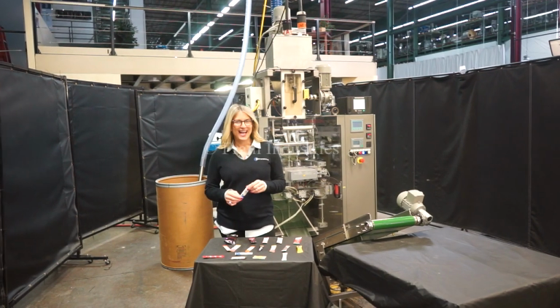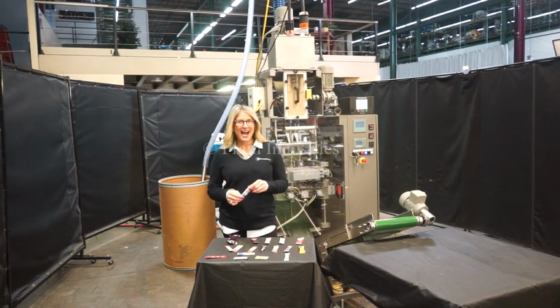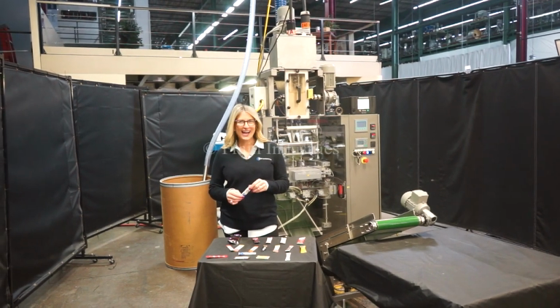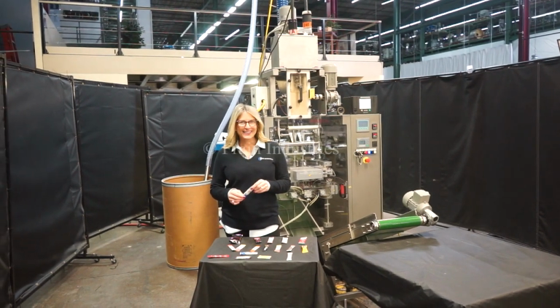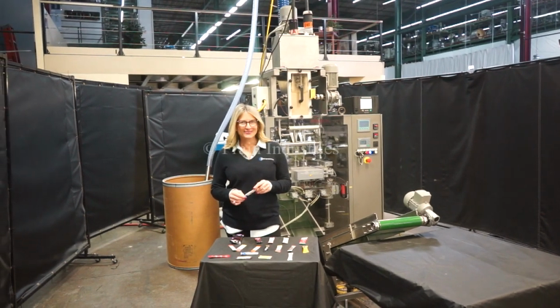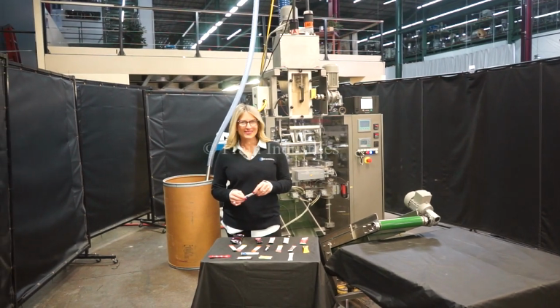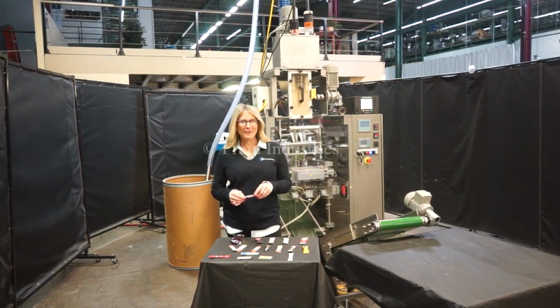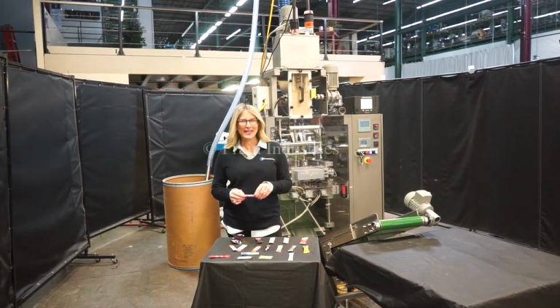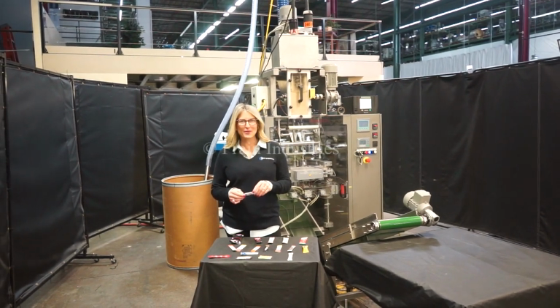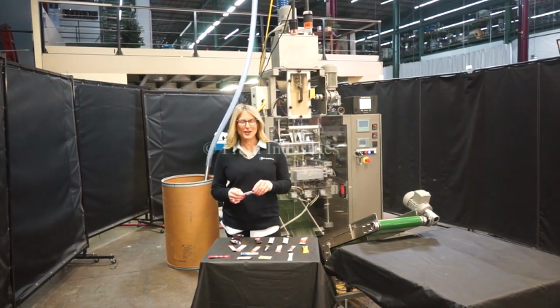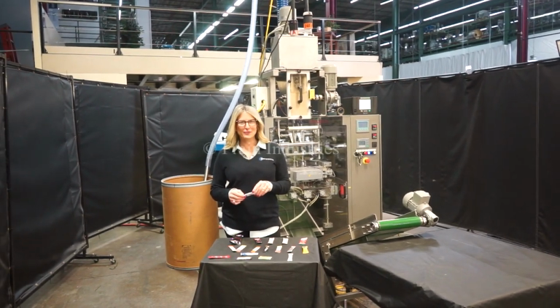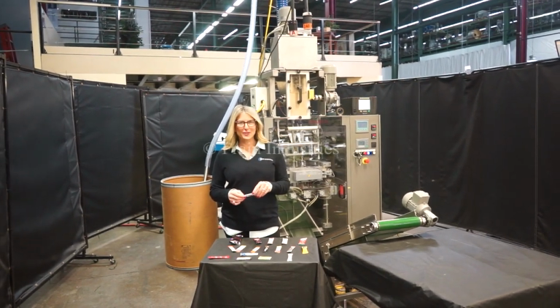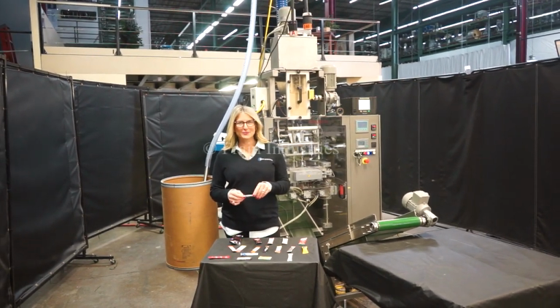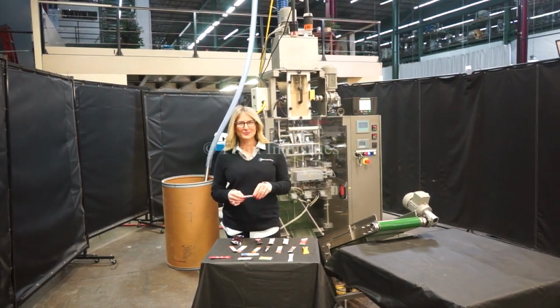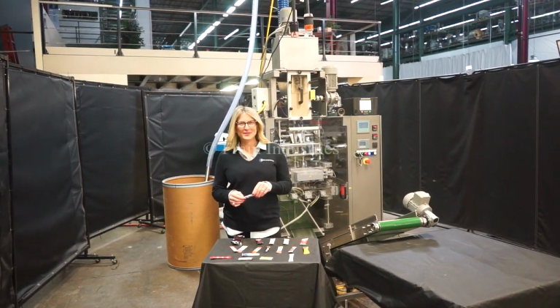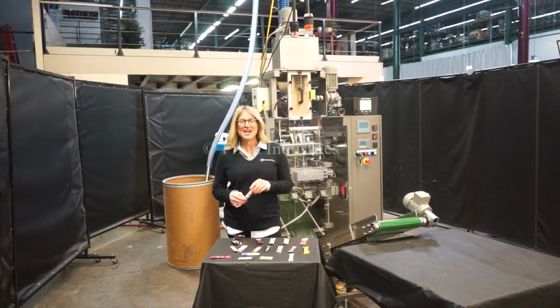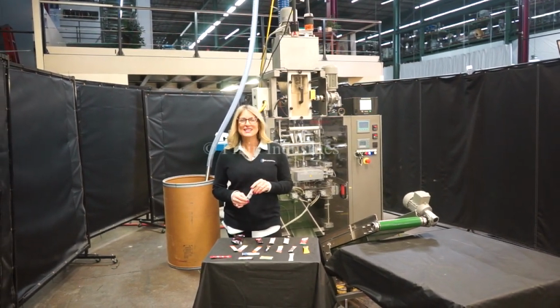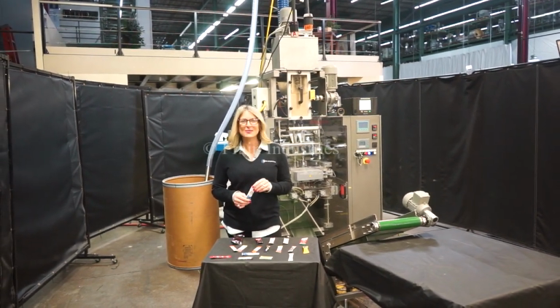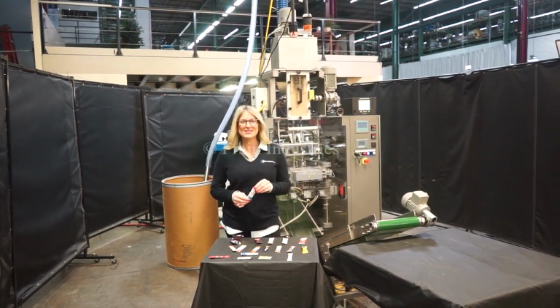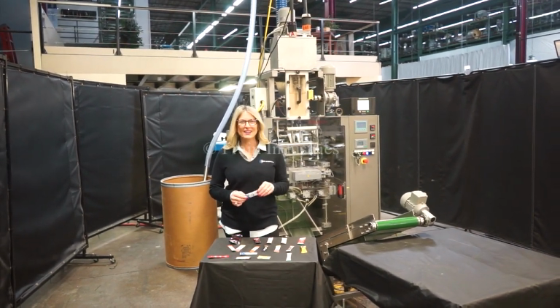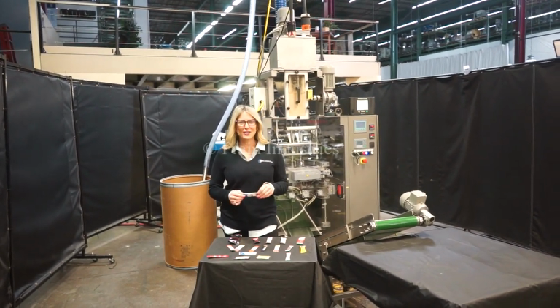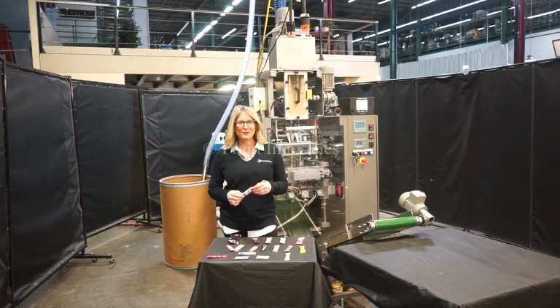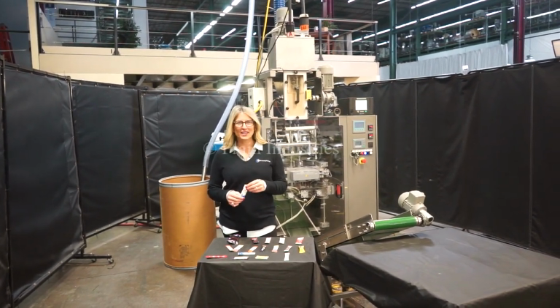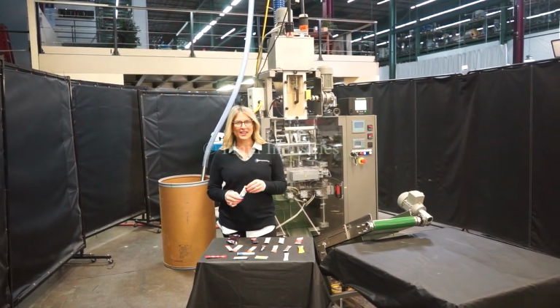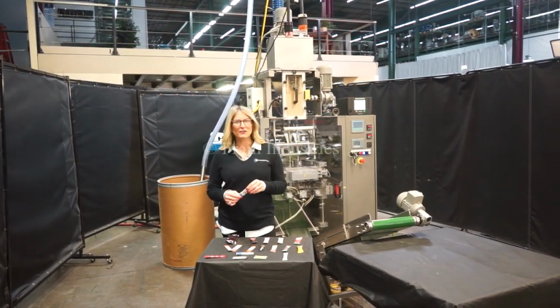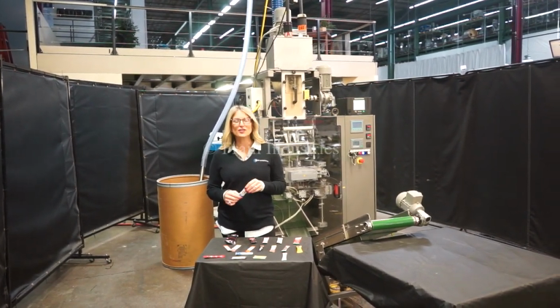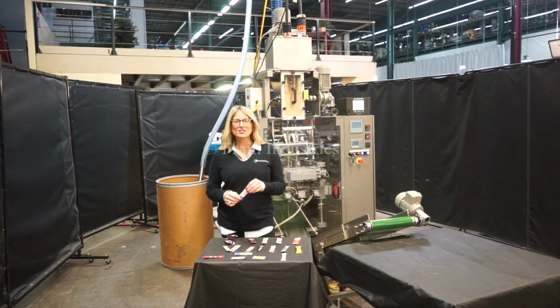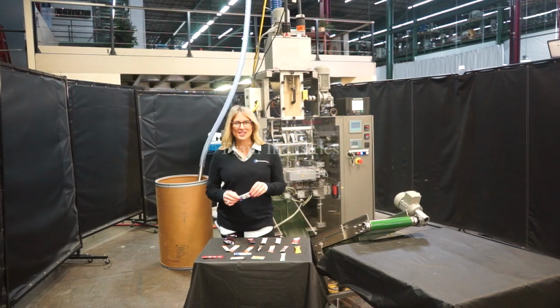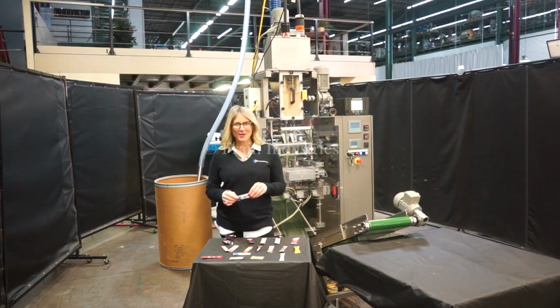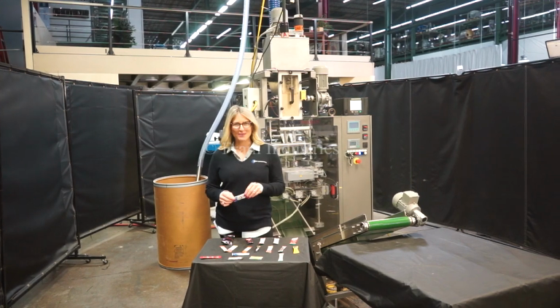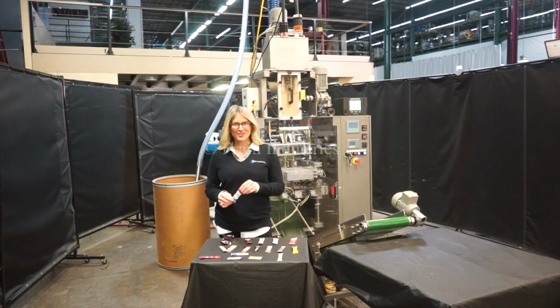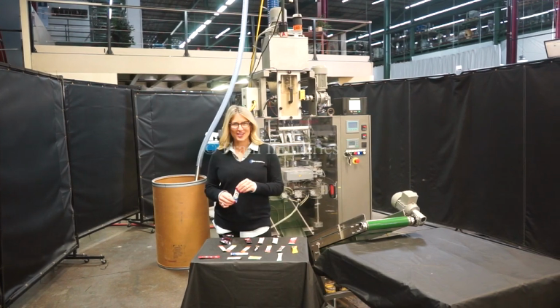Hi, I'm Katie with the Frame Group. Today we're cycling your Viking vertical stick pack machine.